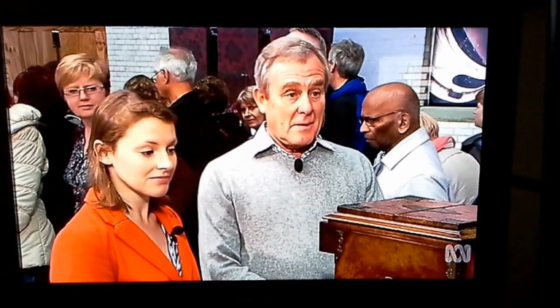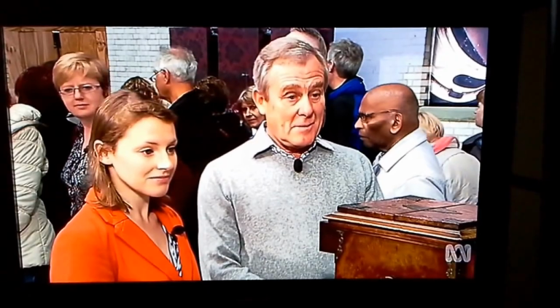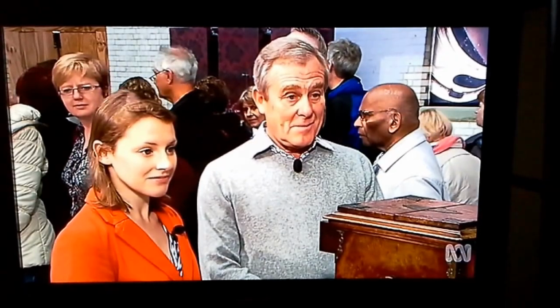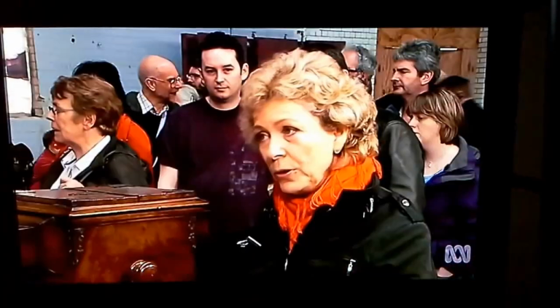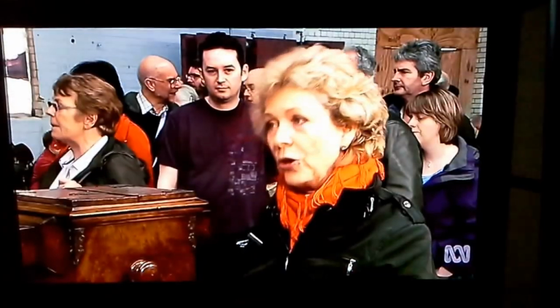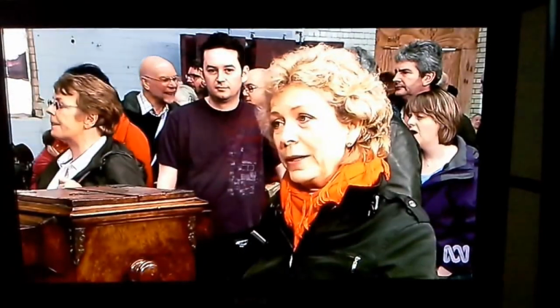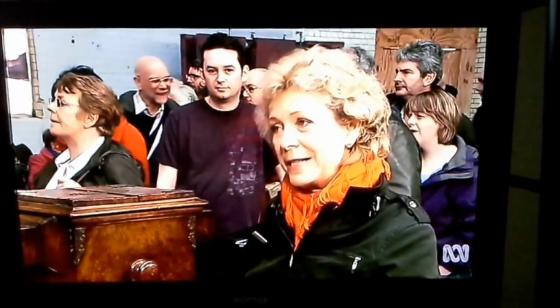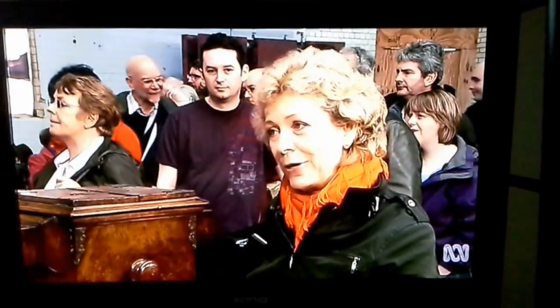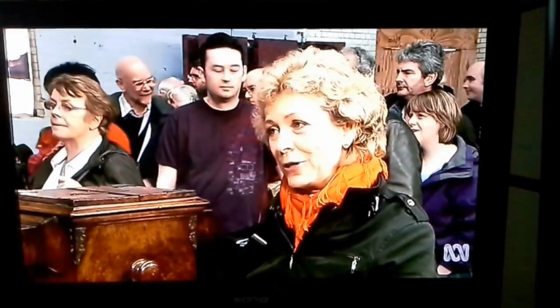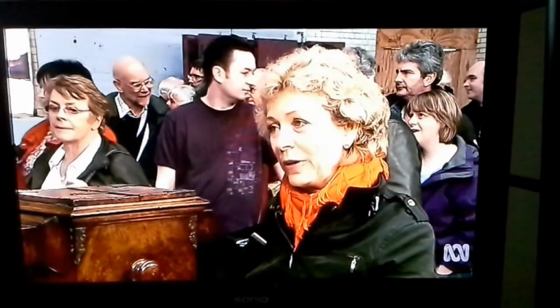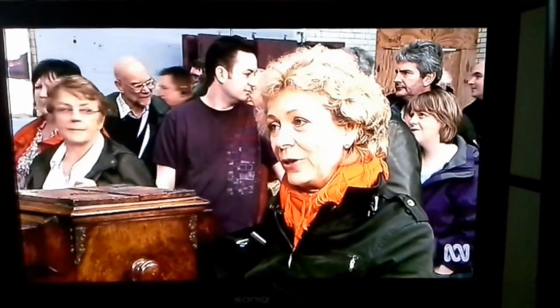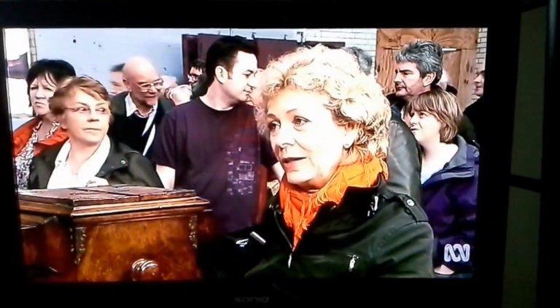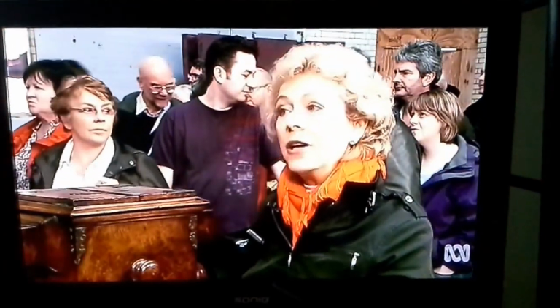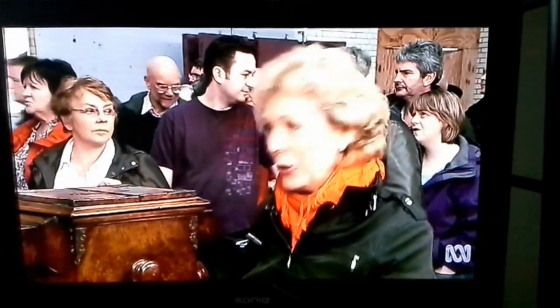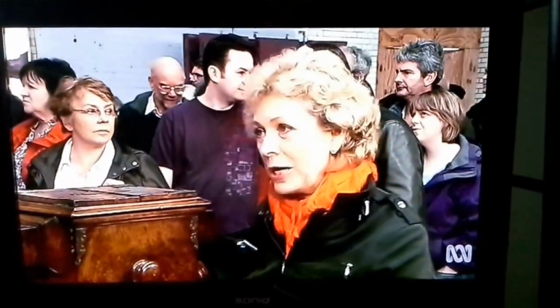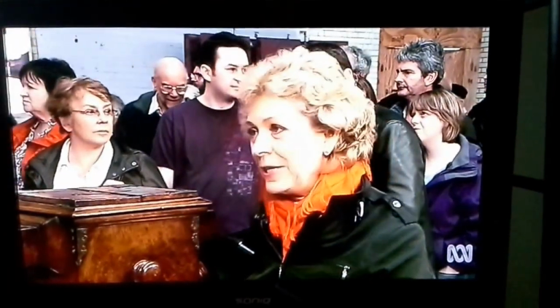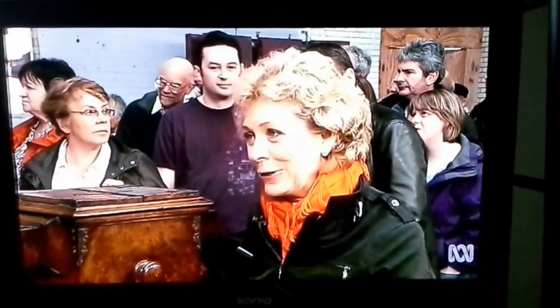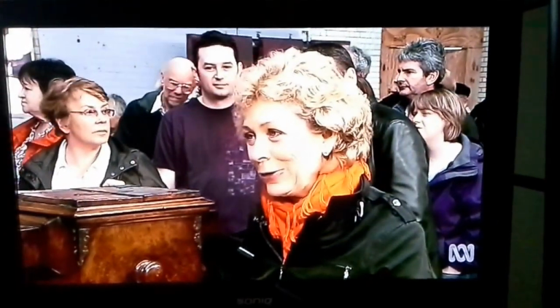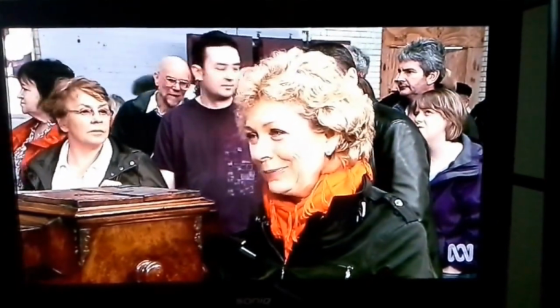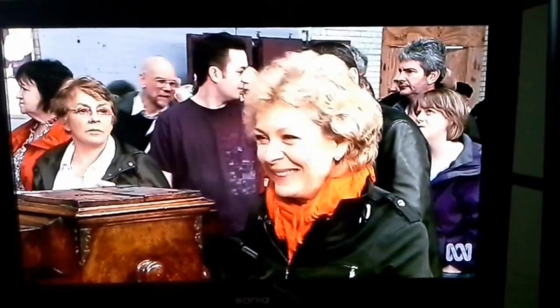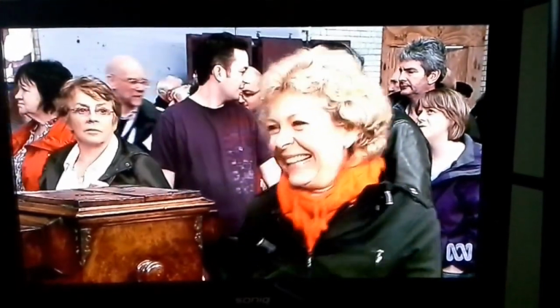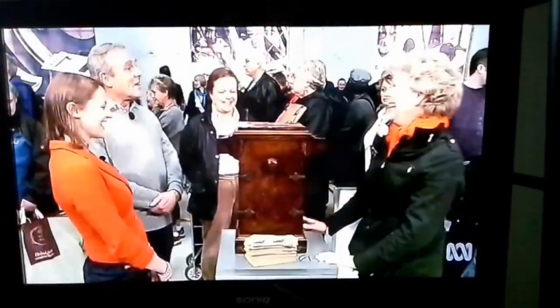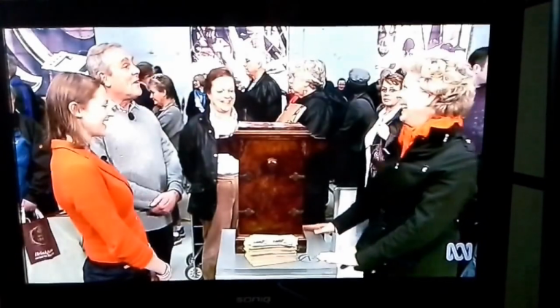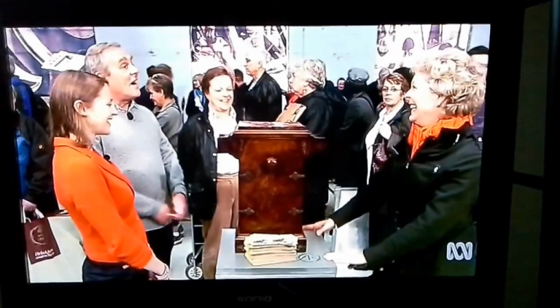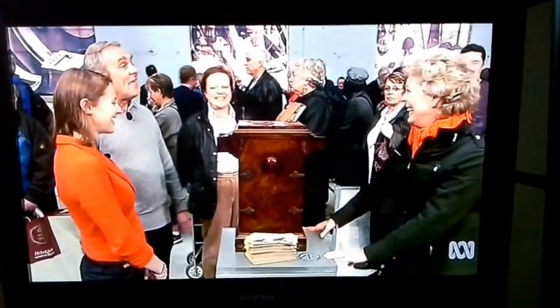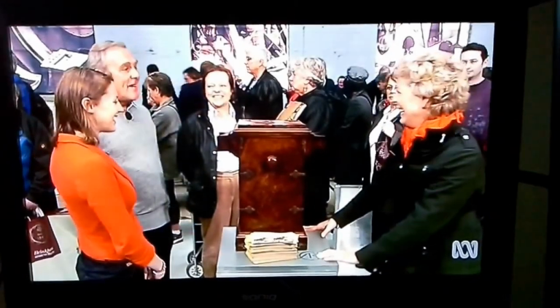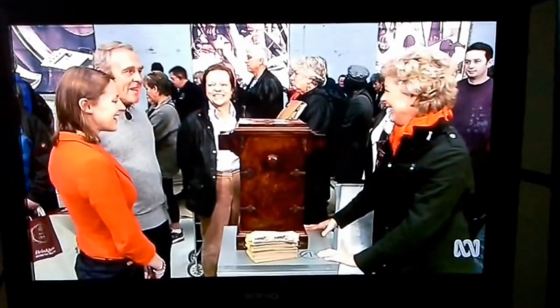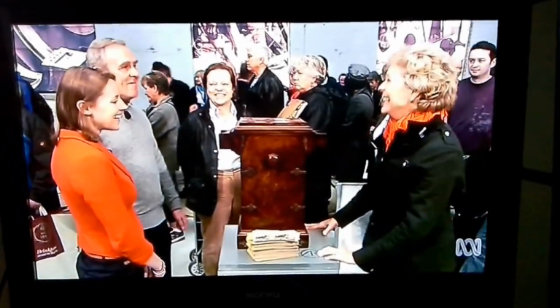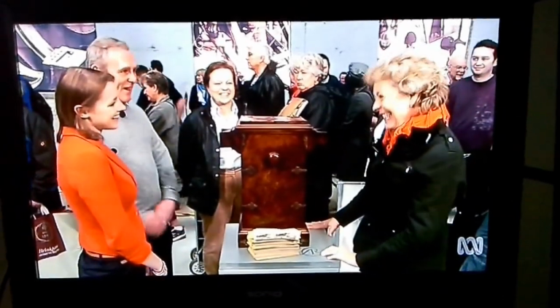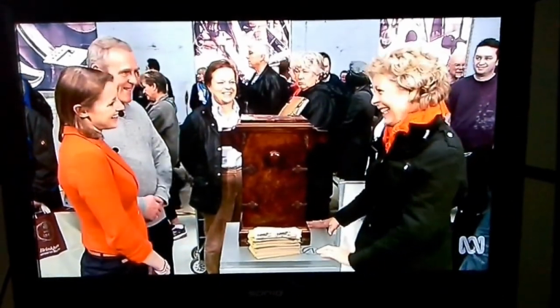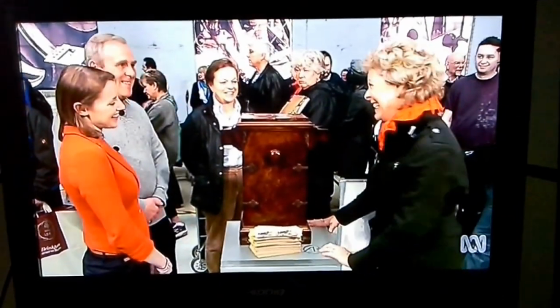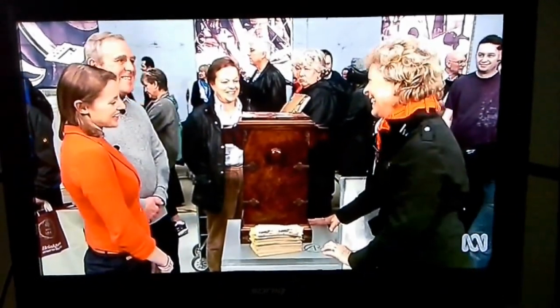It is a table-top stereoscopic viewer, not an Epidiascope. Lovely to have that finally clear. Thank you.